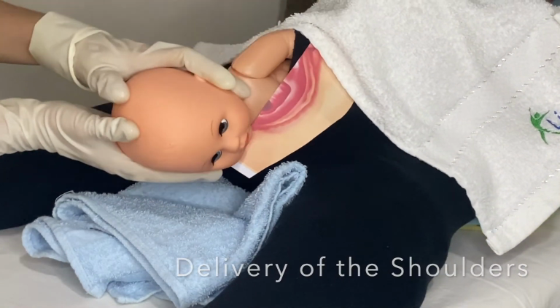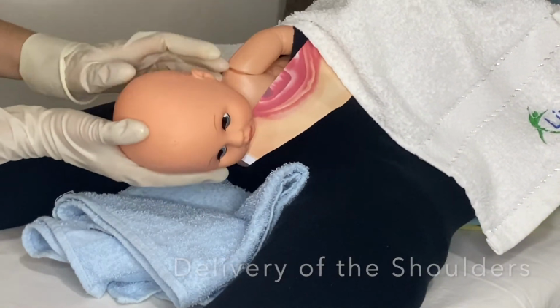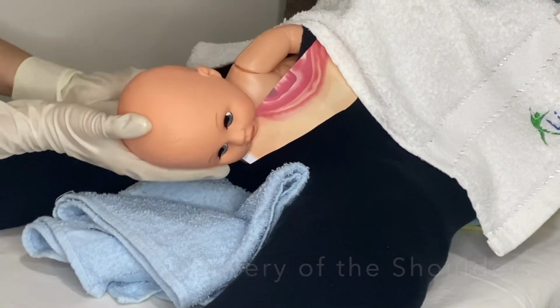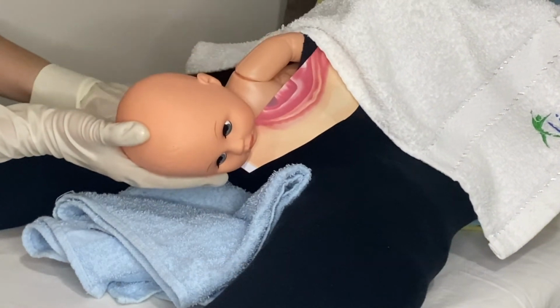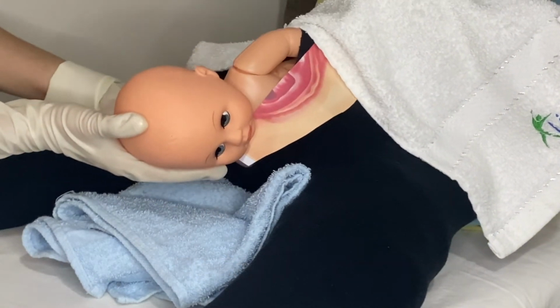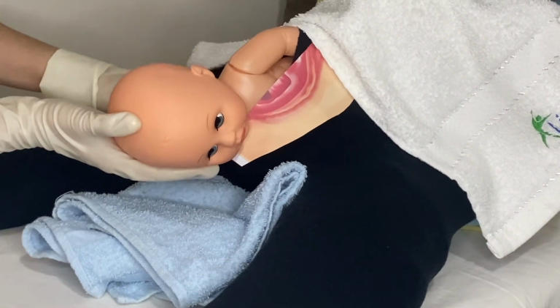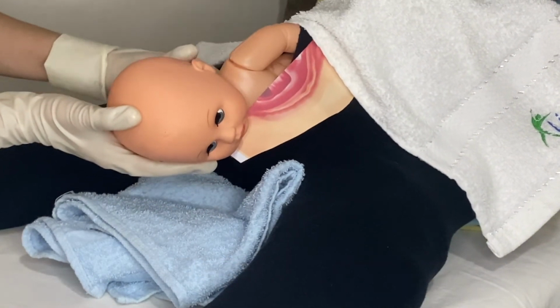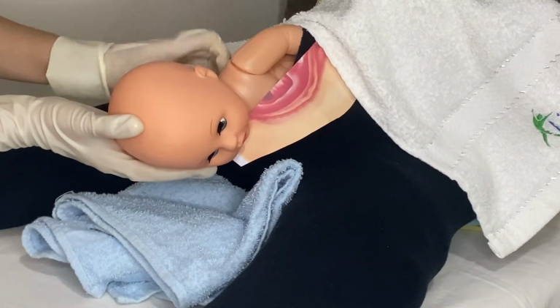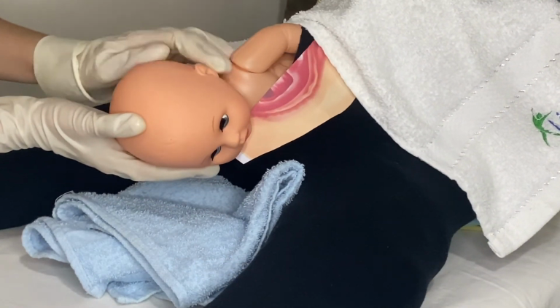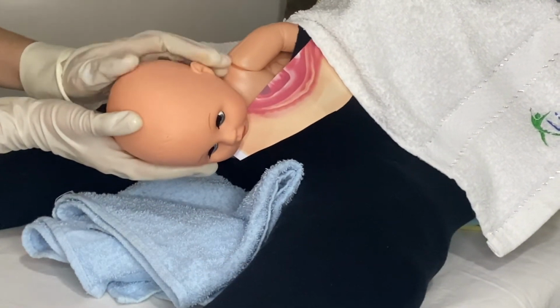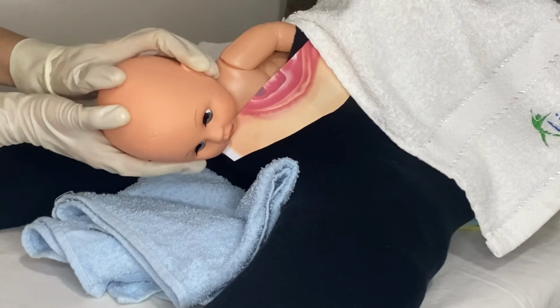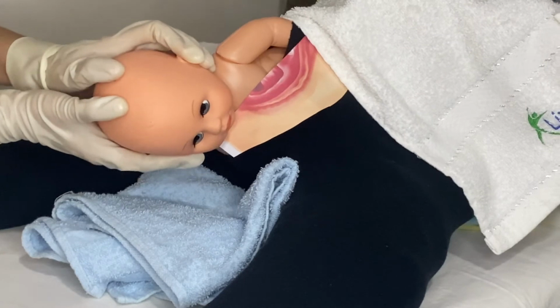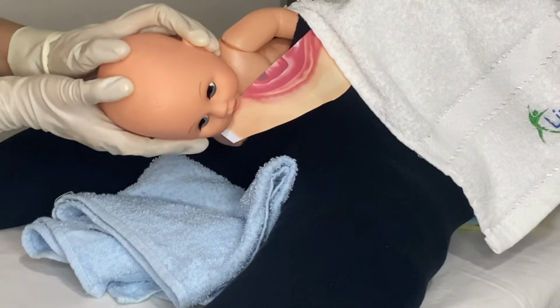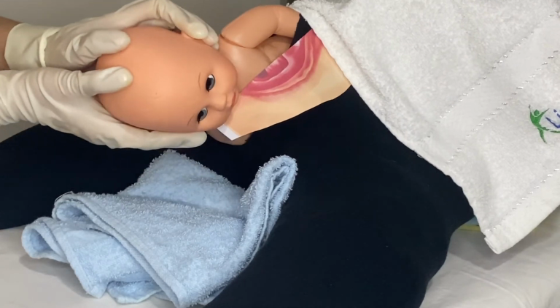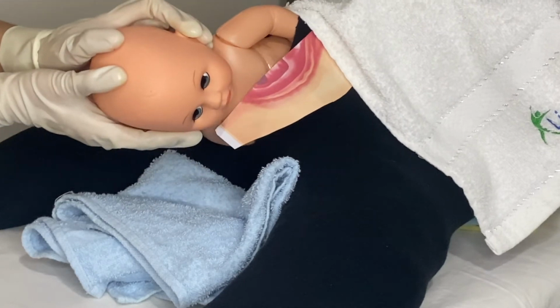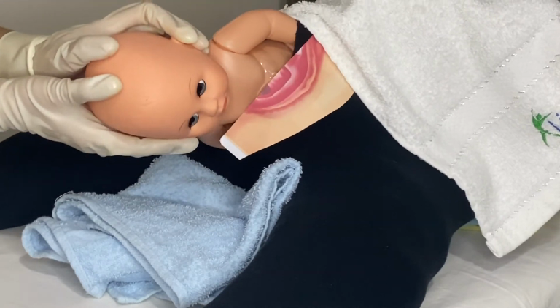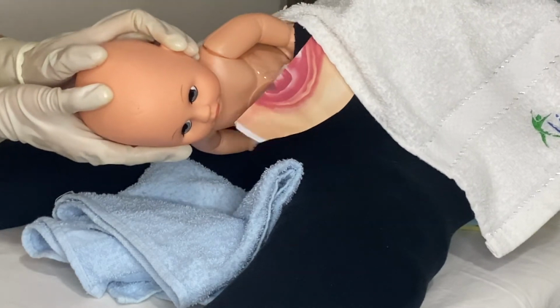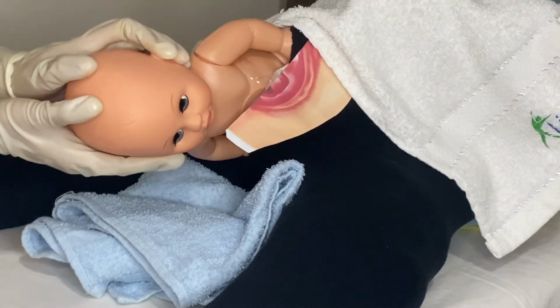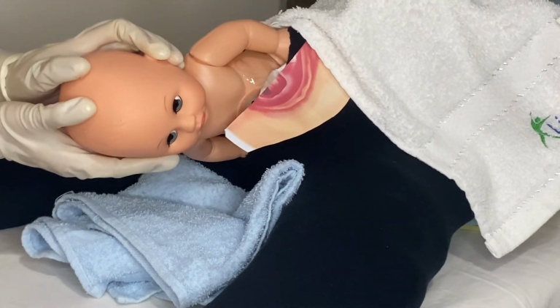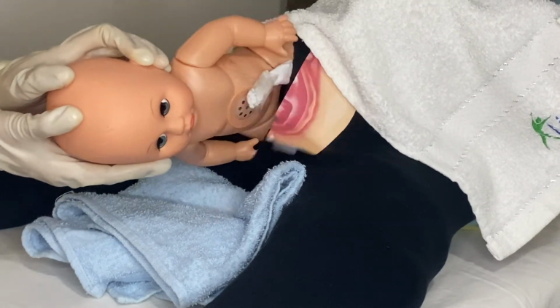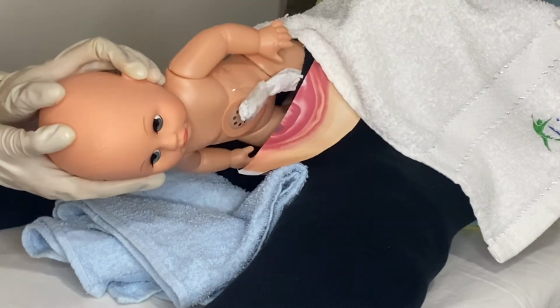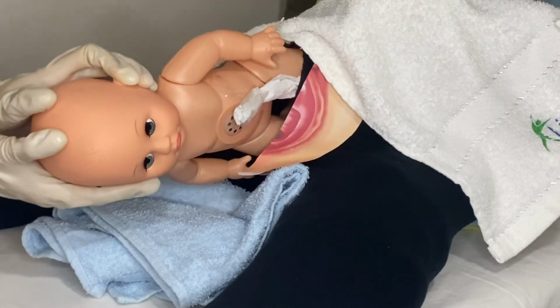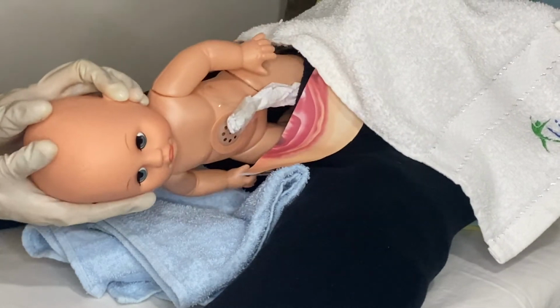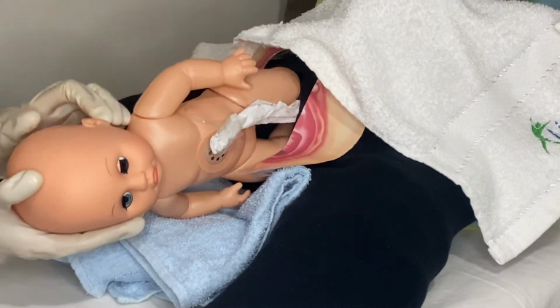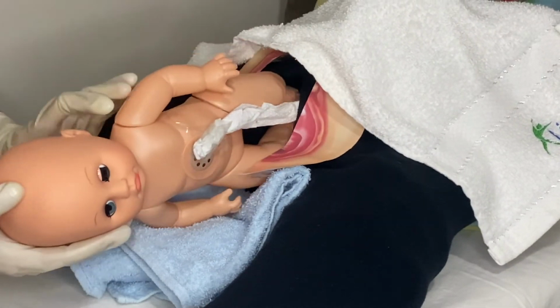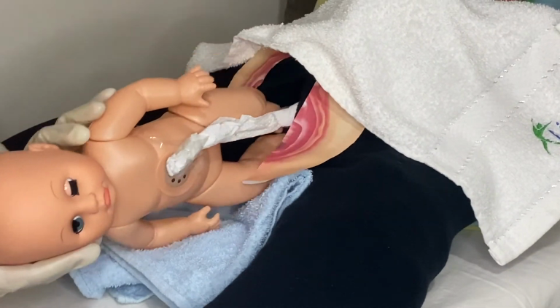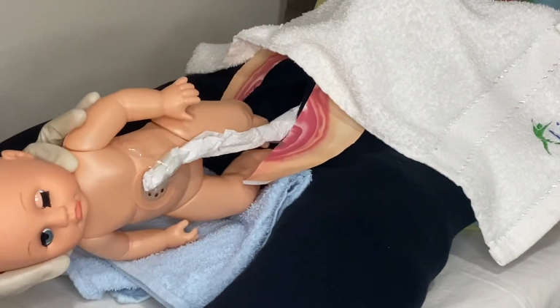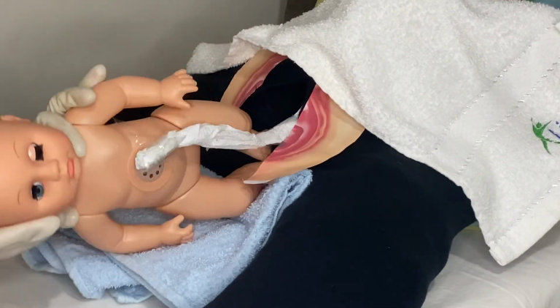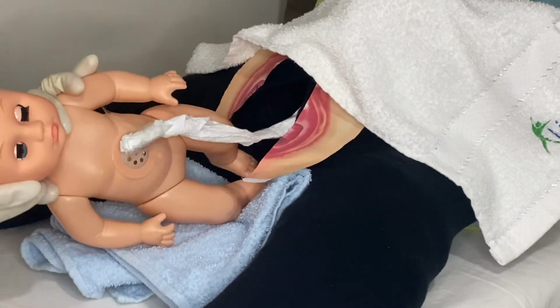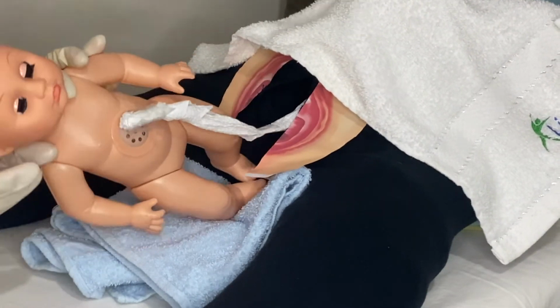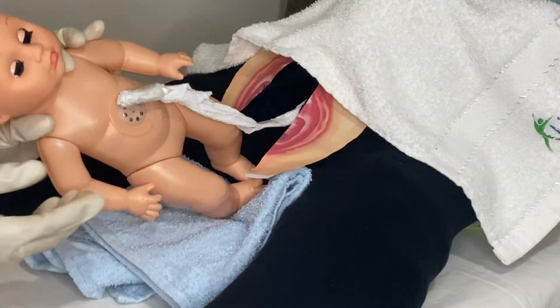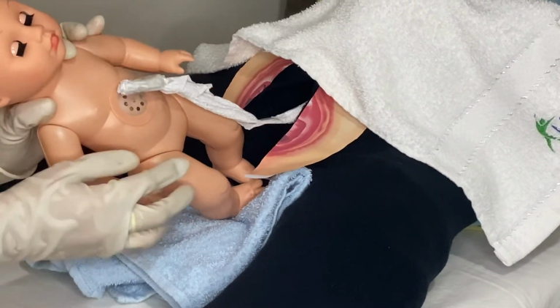Support the head with the anterior hand and support the body with the posterior hand. The body will spontaneously deliver.